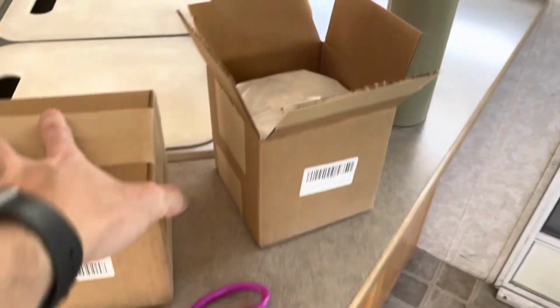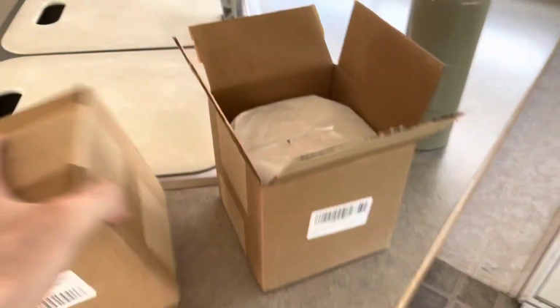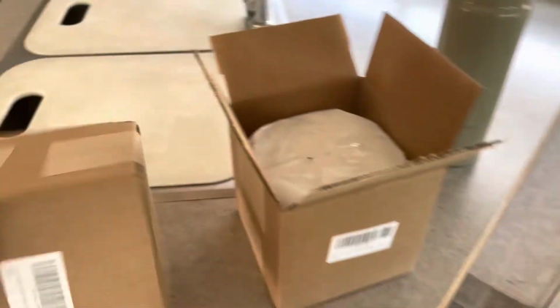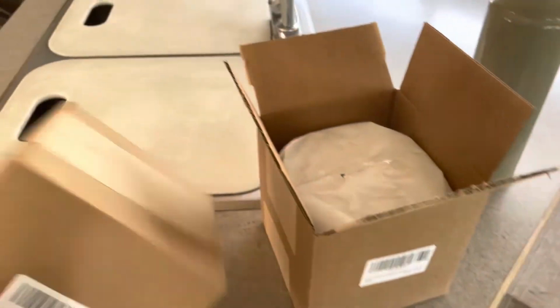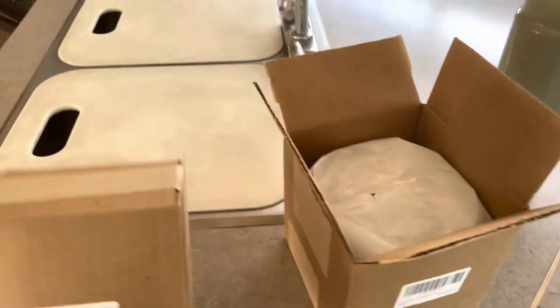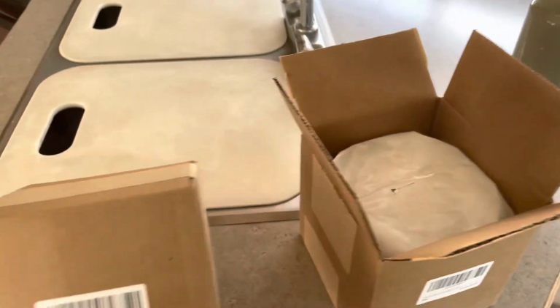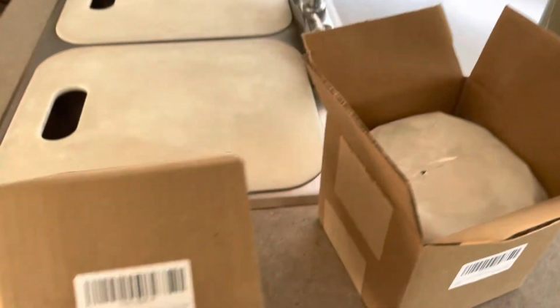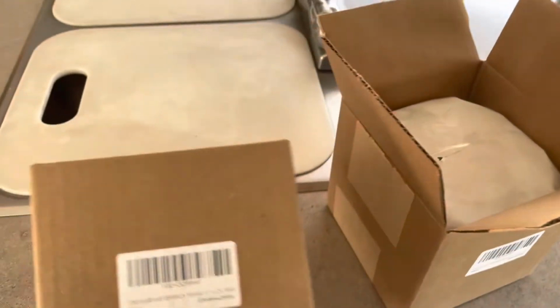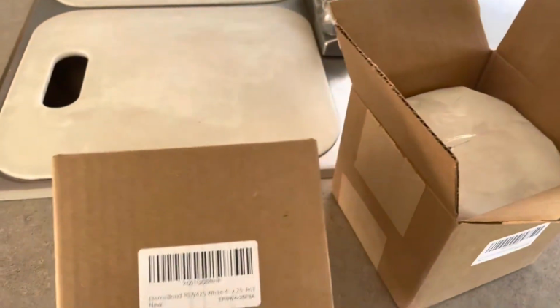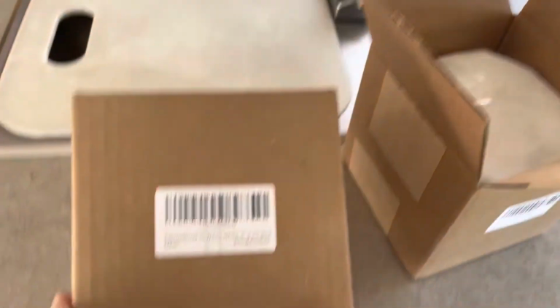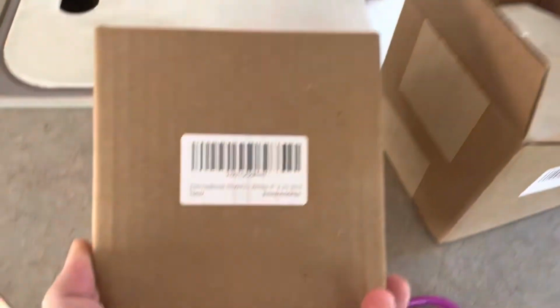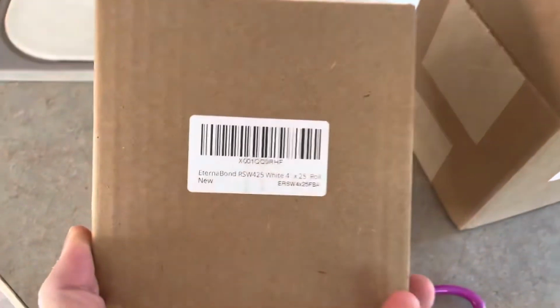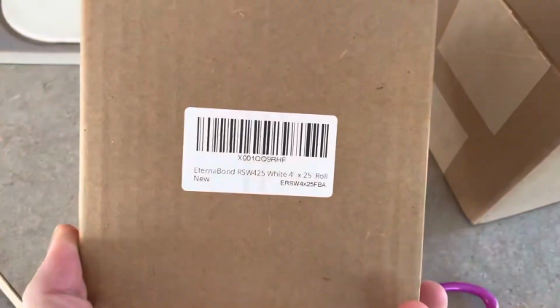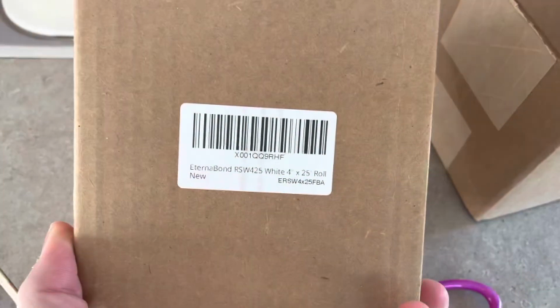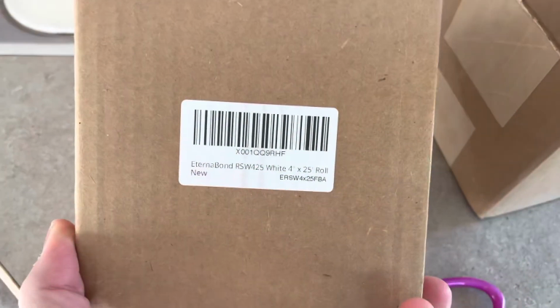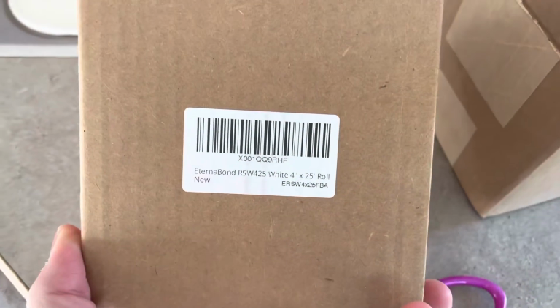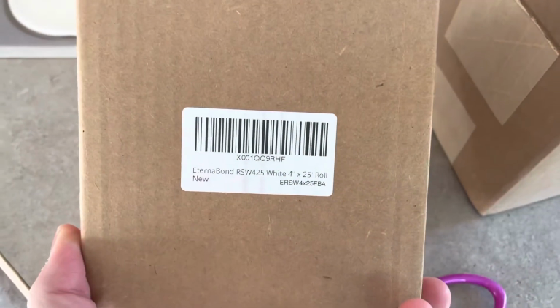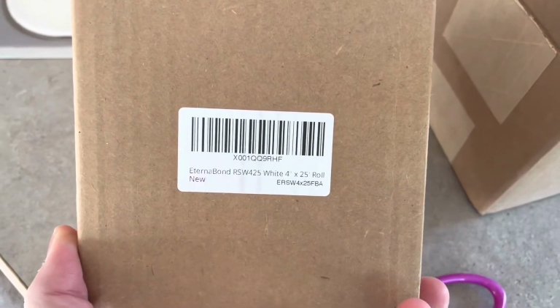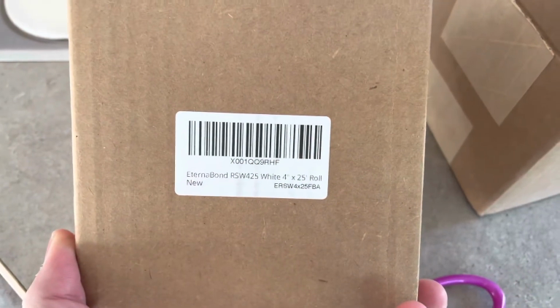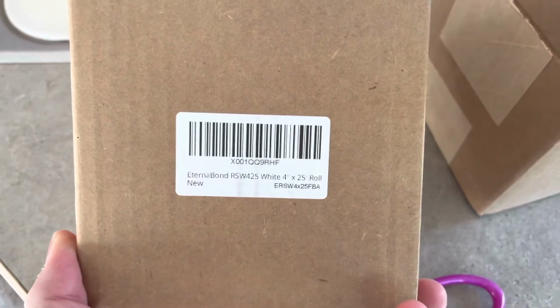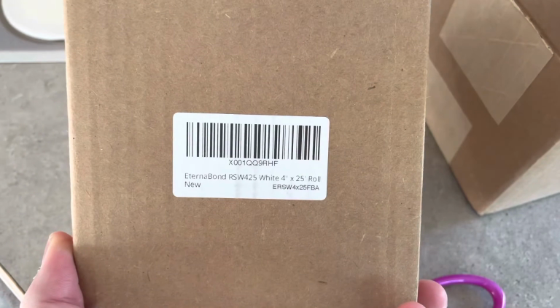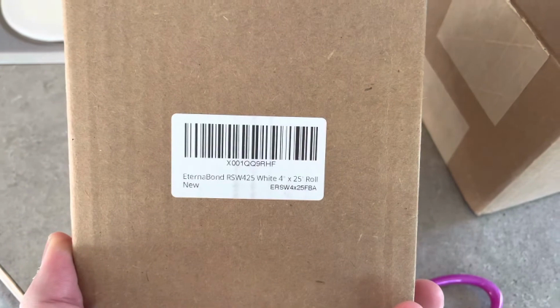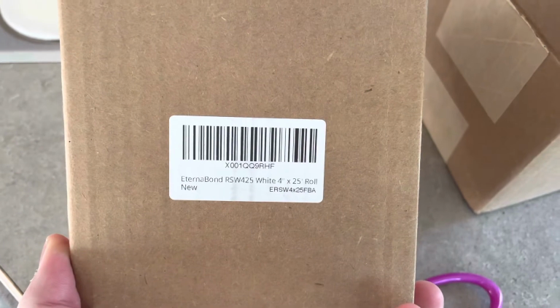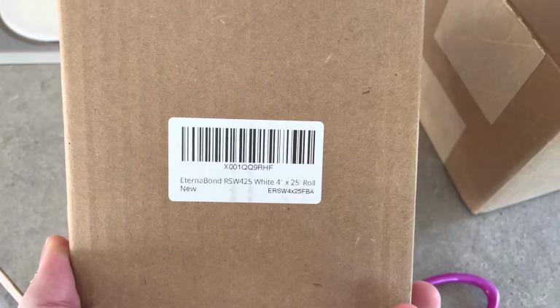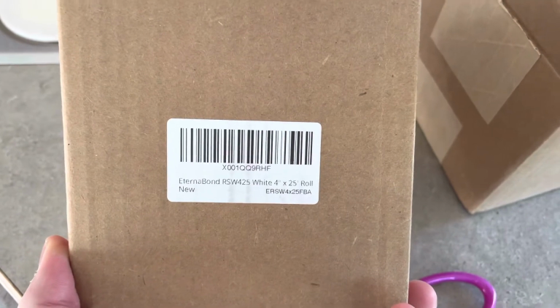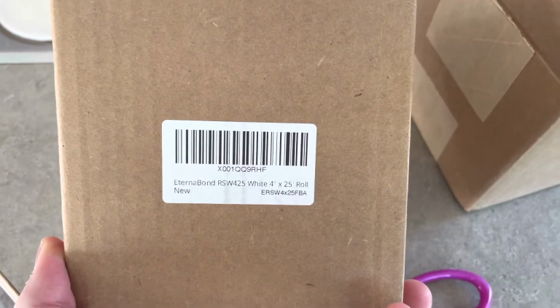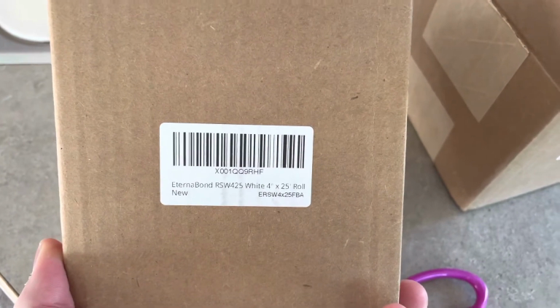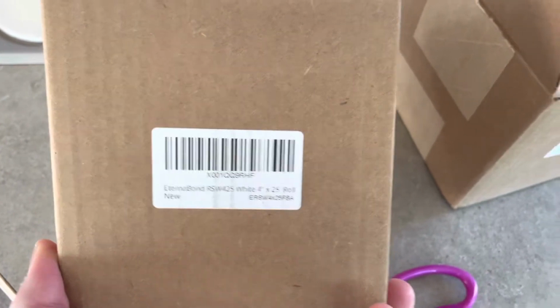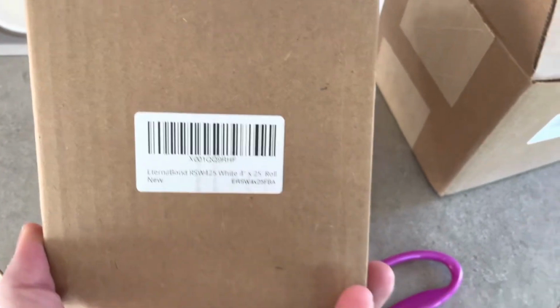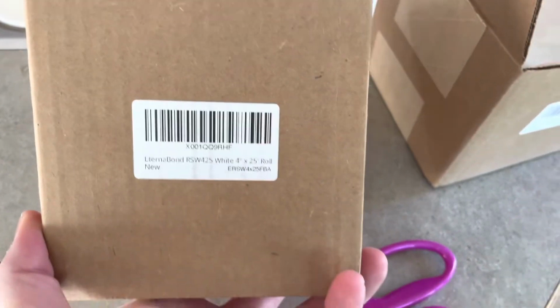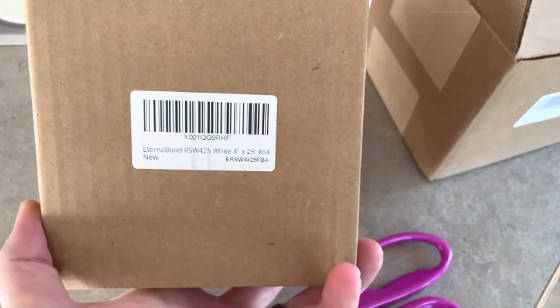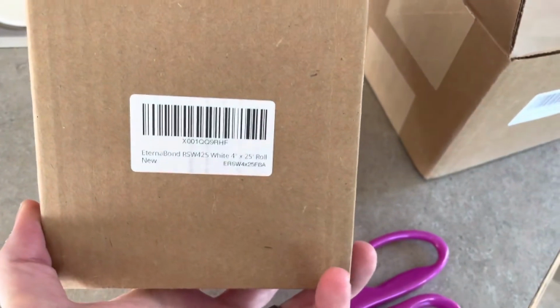I went on Amazon and bought this Eternabond tape, 4 inches wide, 25 foot roll.